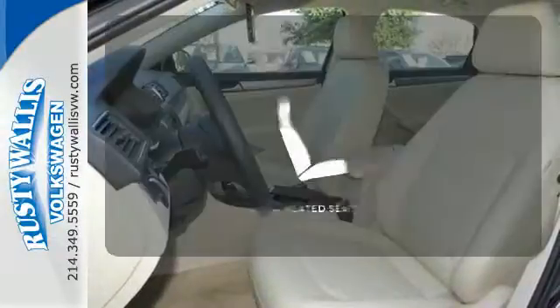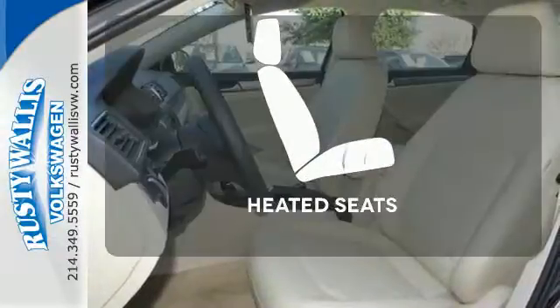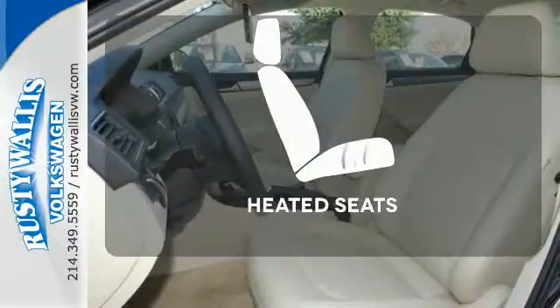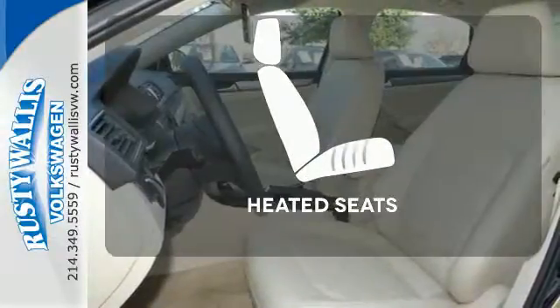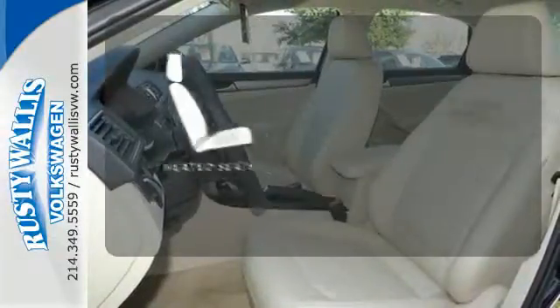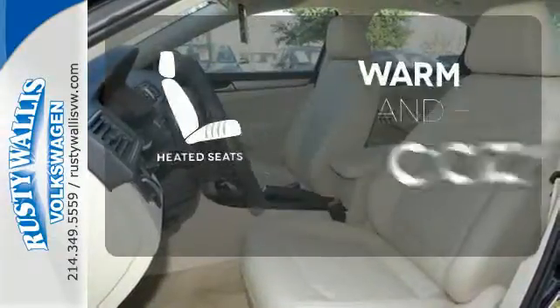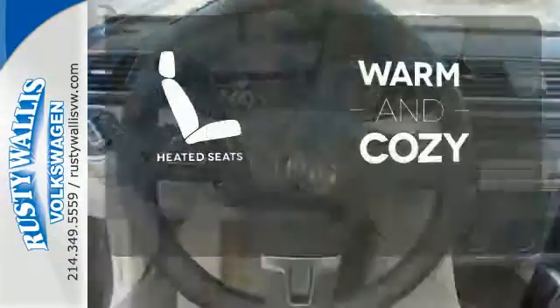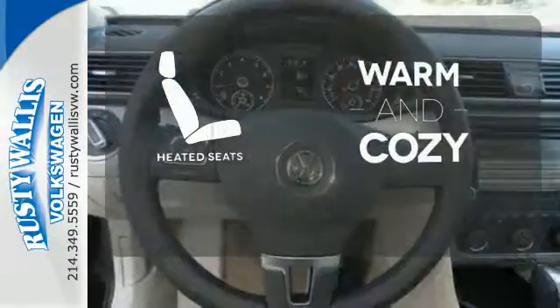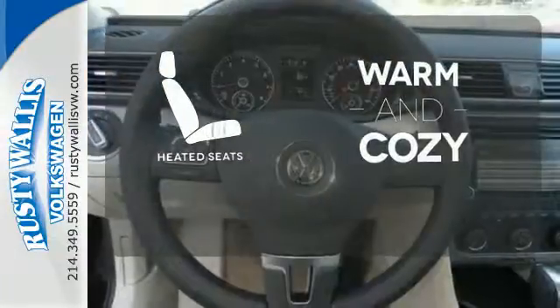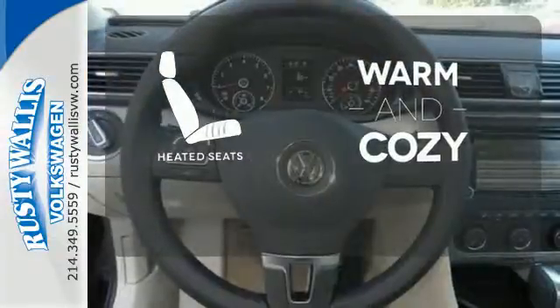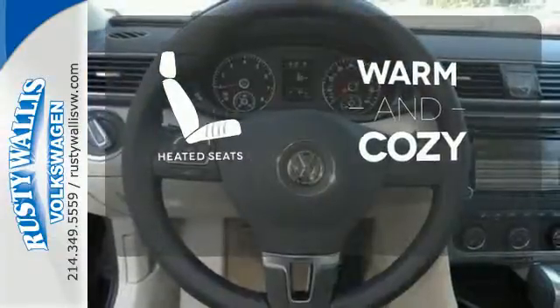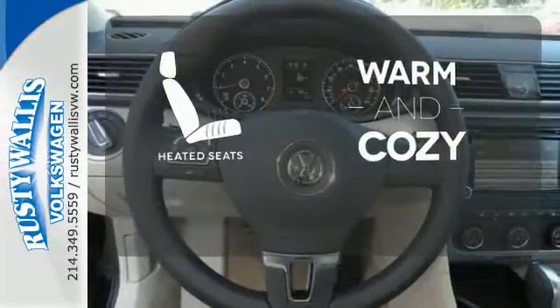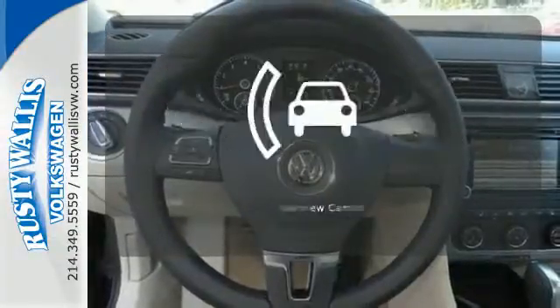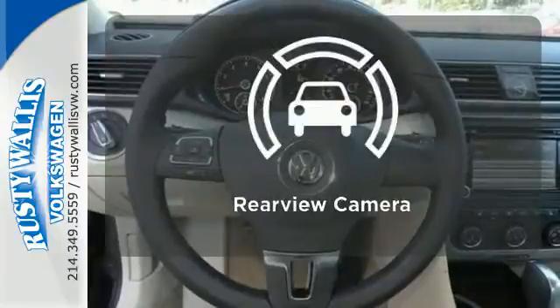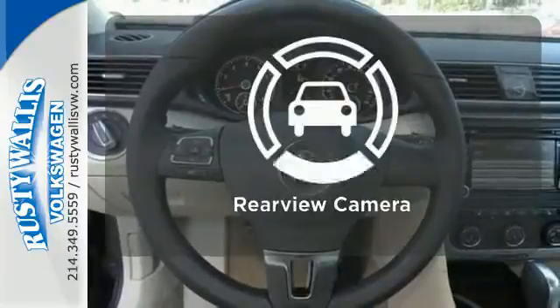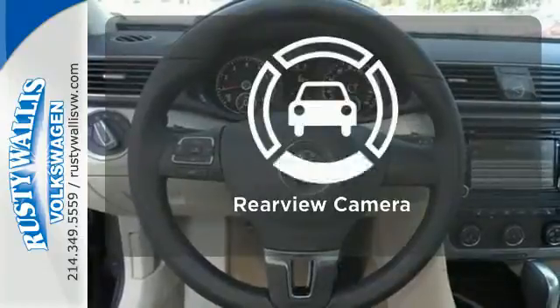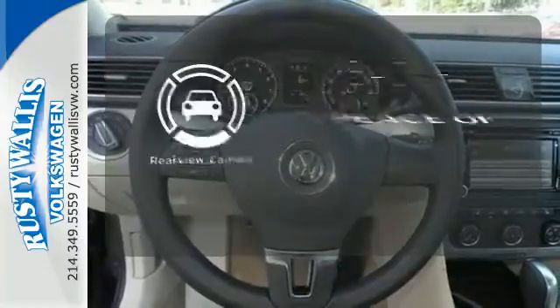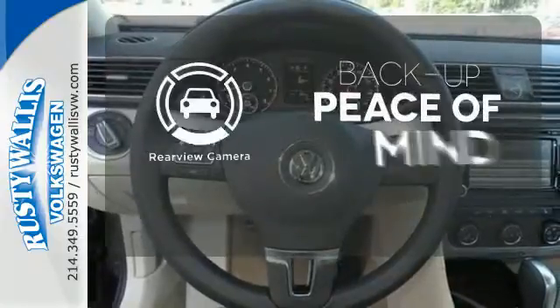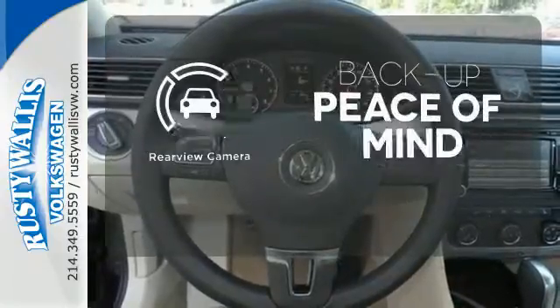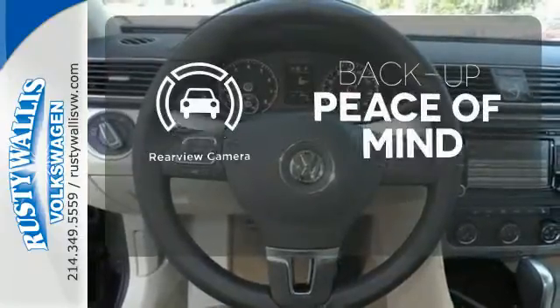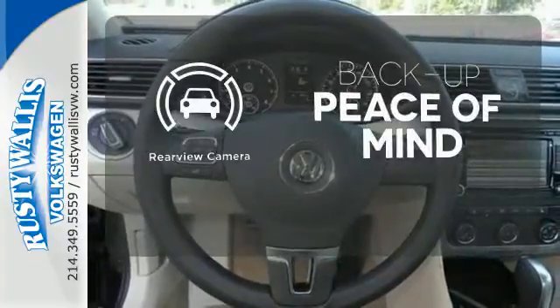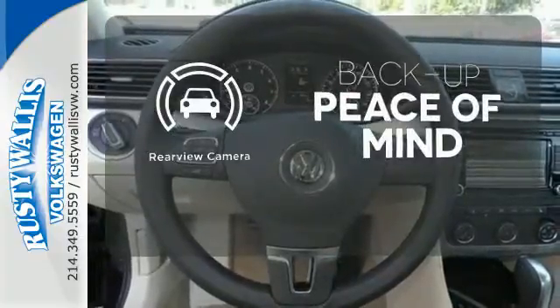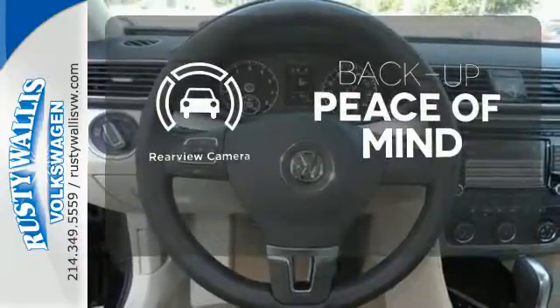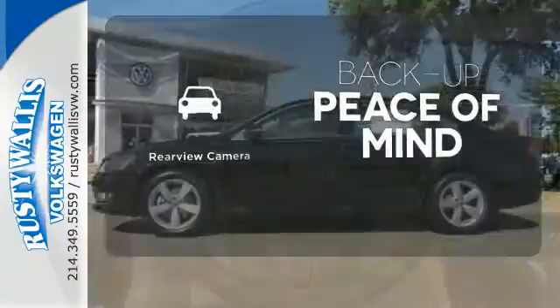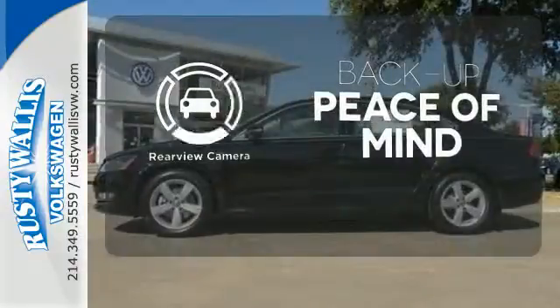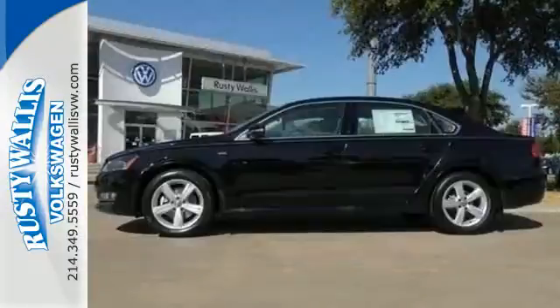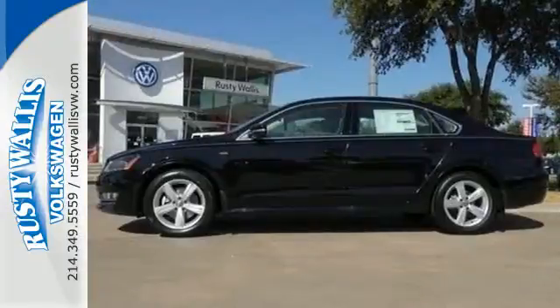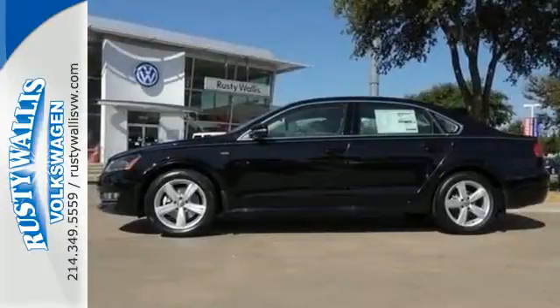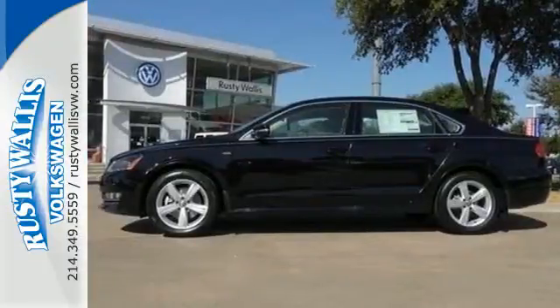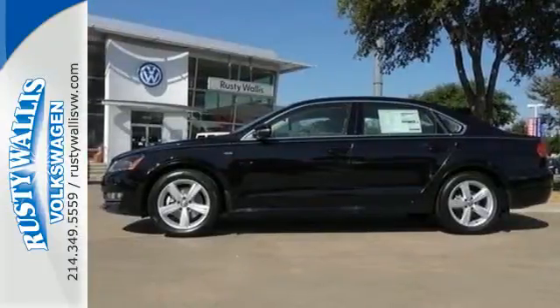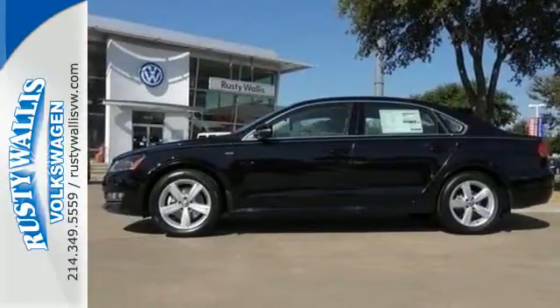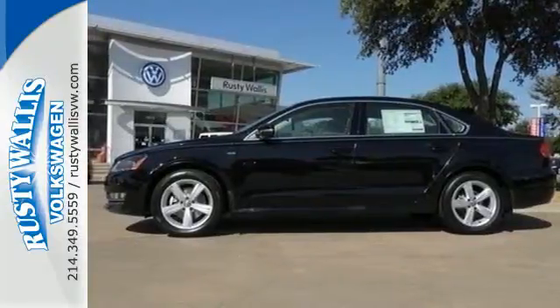Wrap yourself in the comfort of heated seats. Hindsight is 20-20 with the backup camera. Come see this Passat today.